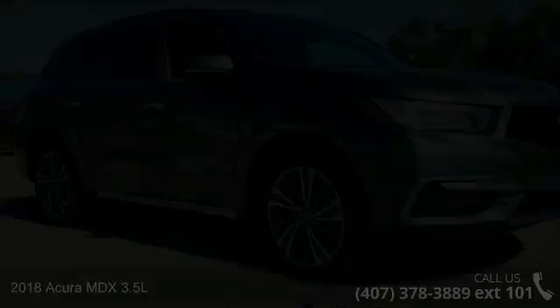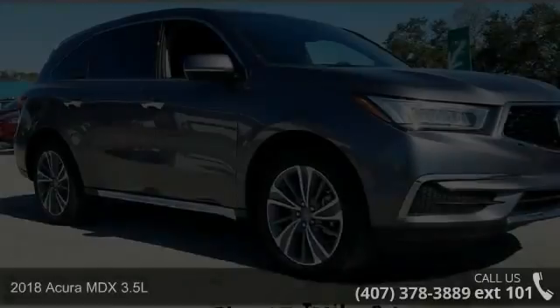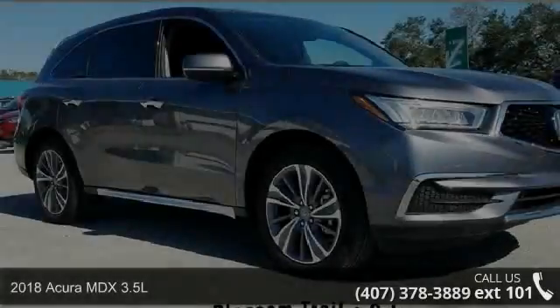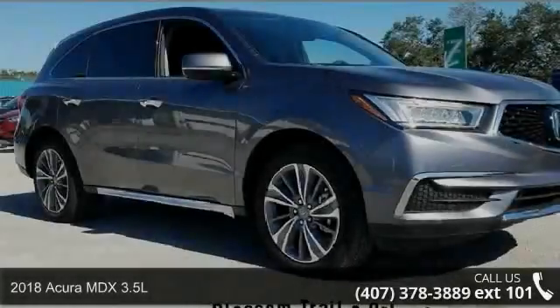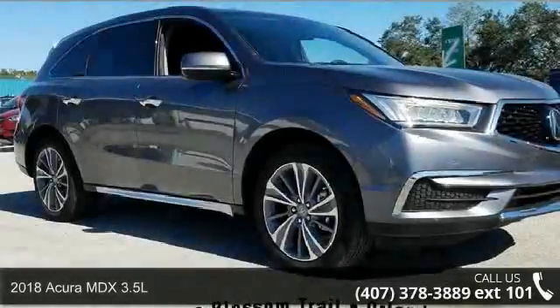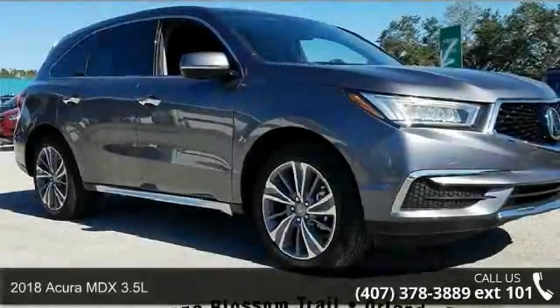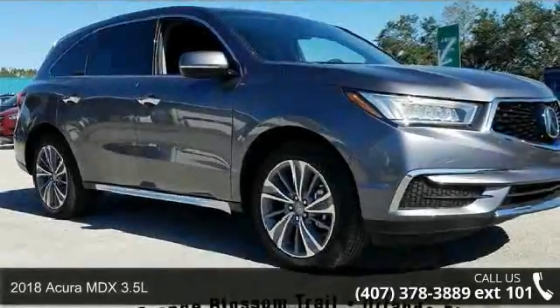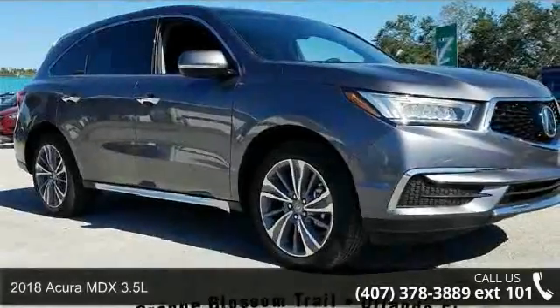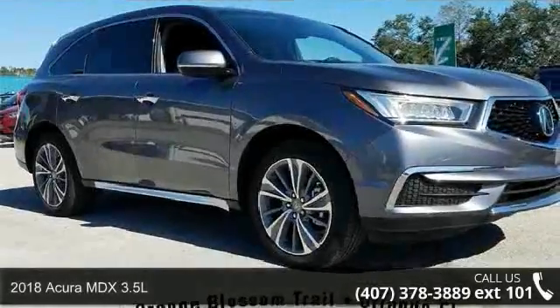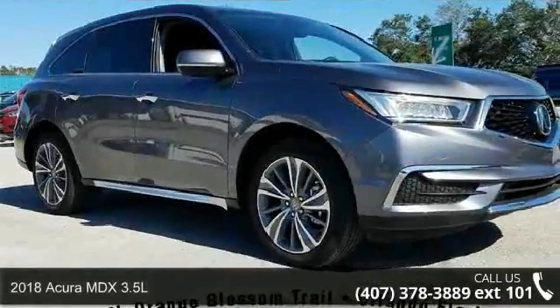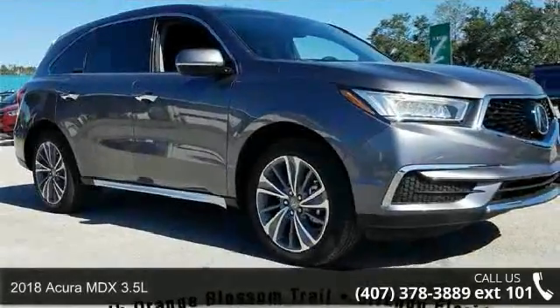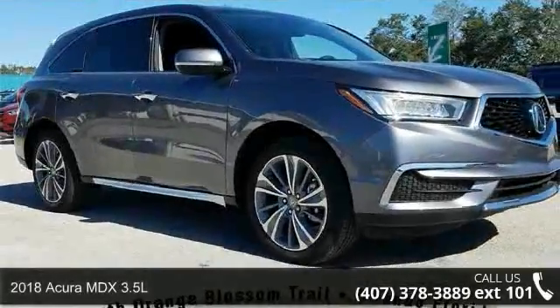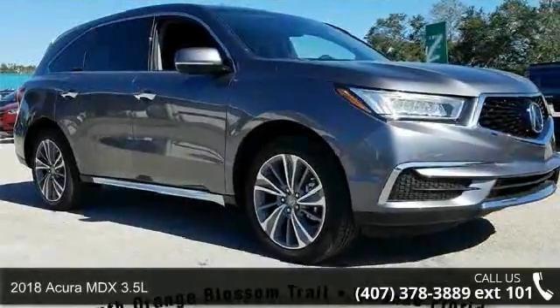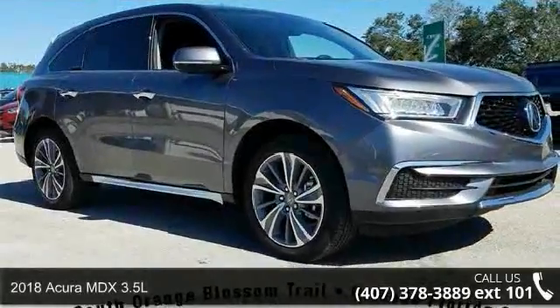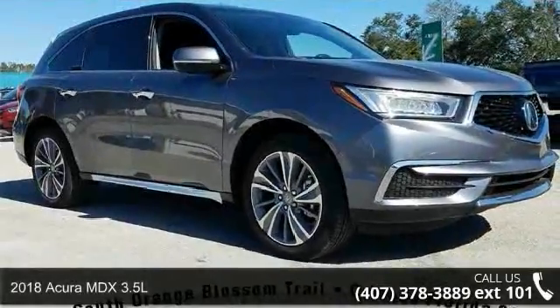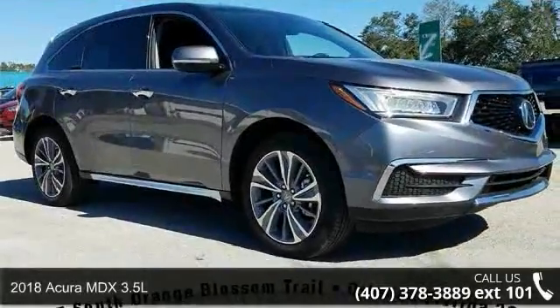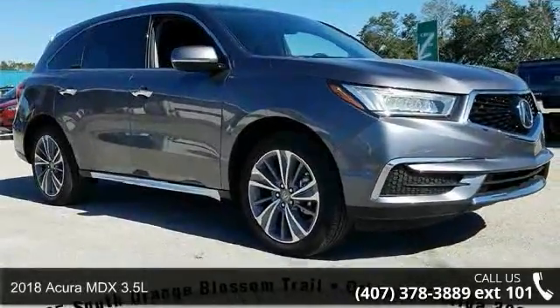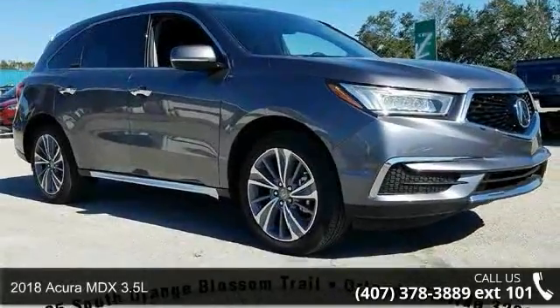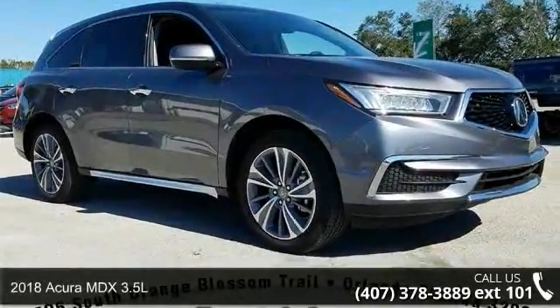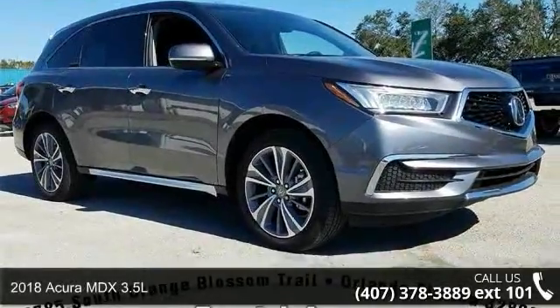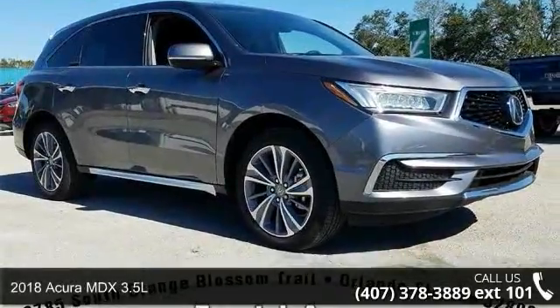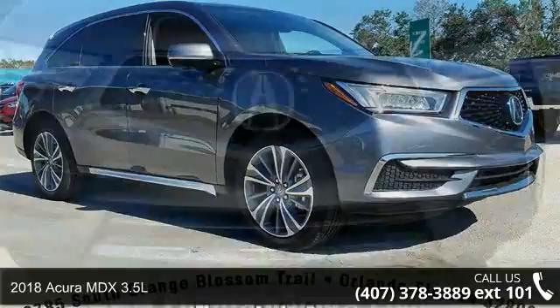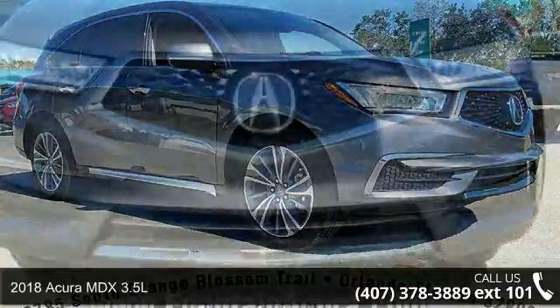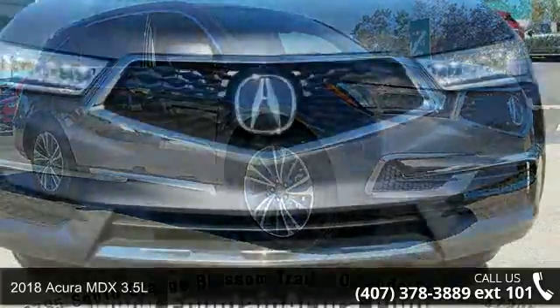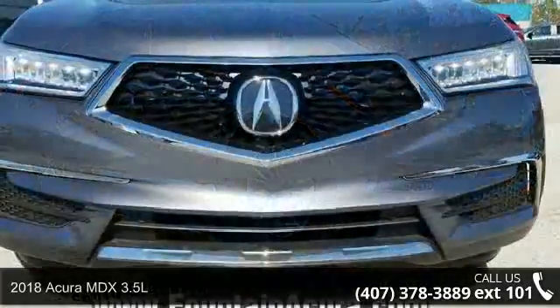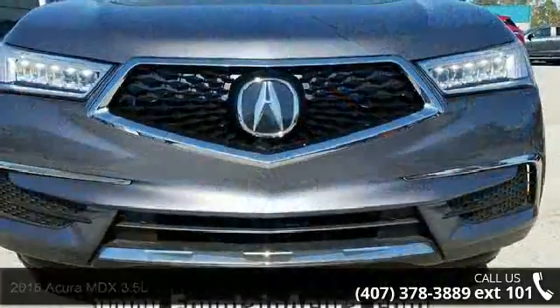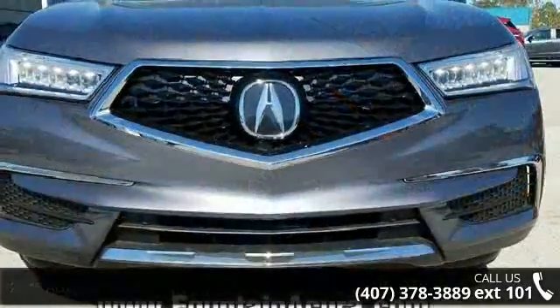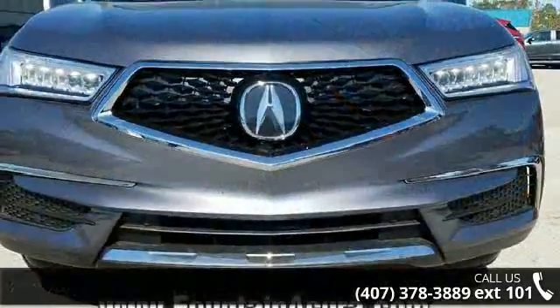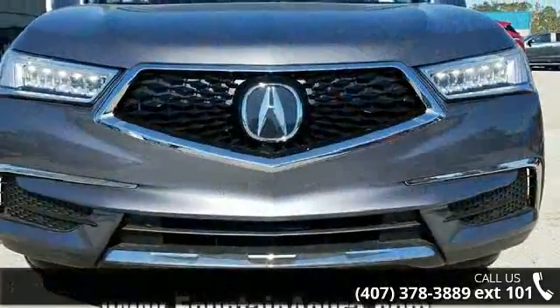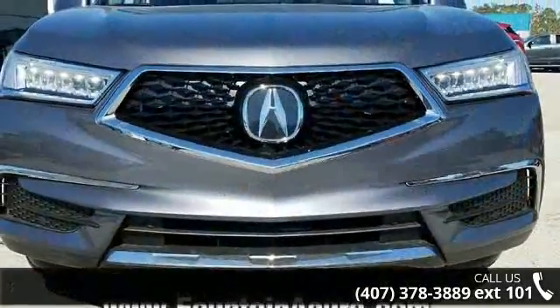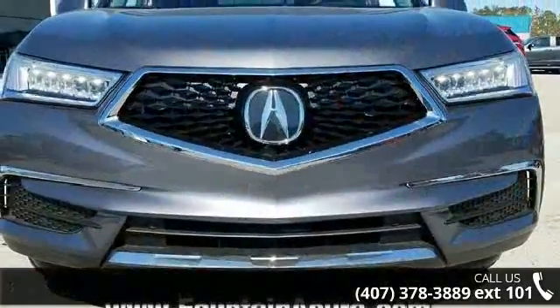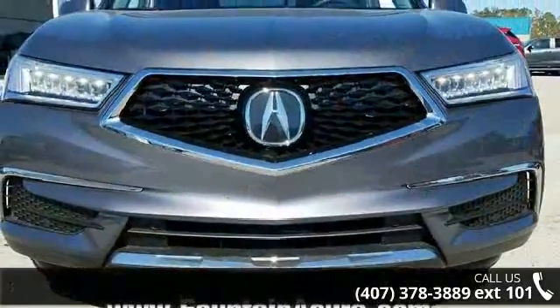Arrive in style with this 2018 Acura MDX 3.5L. If you are looking for a first class ride, you have found it.